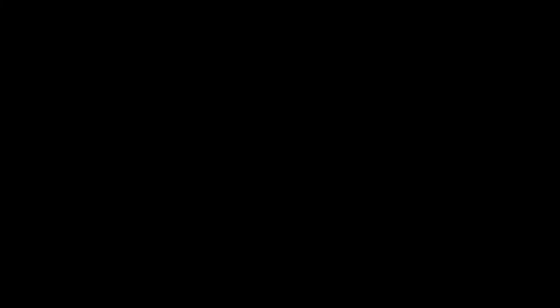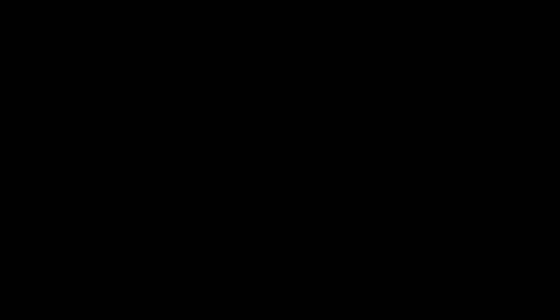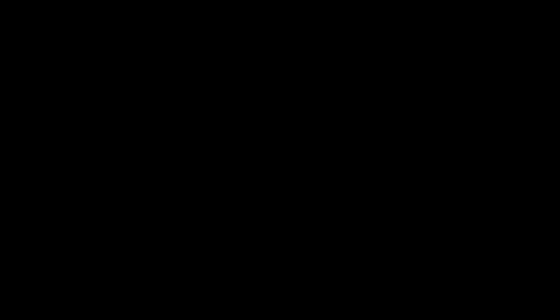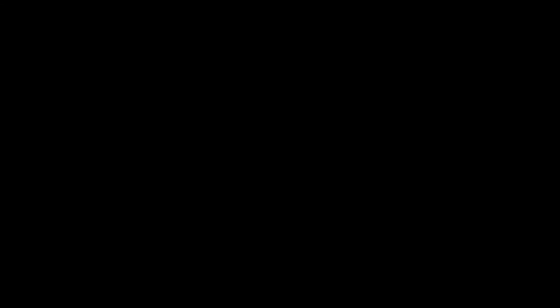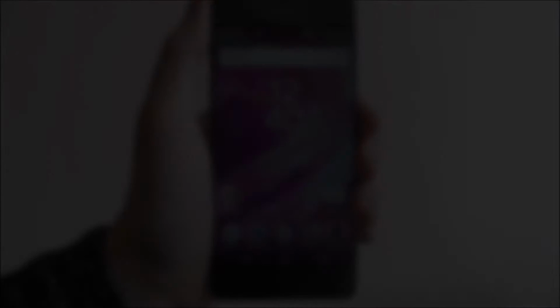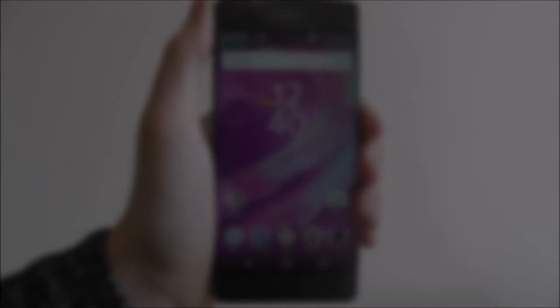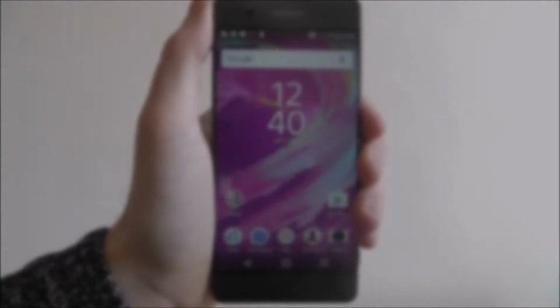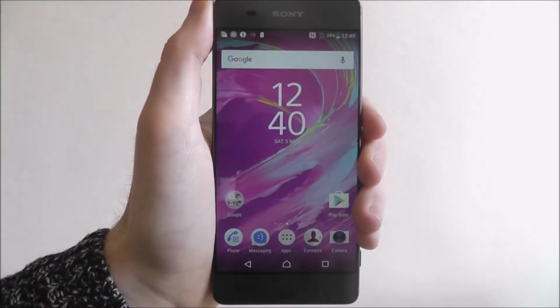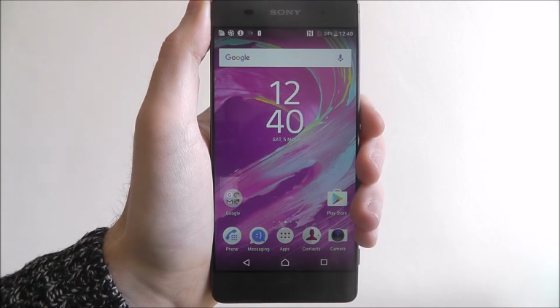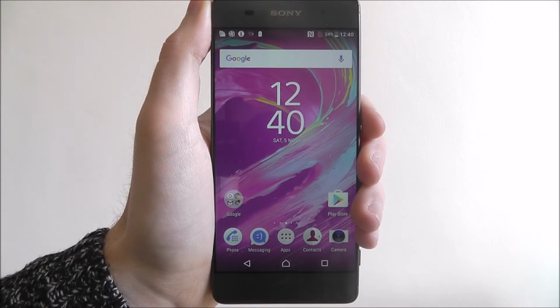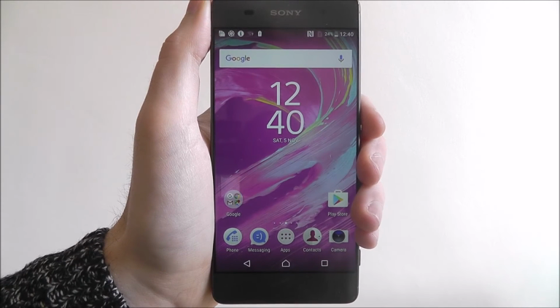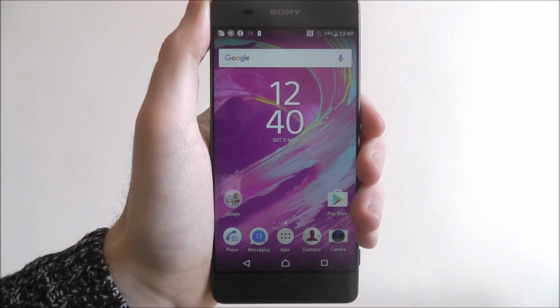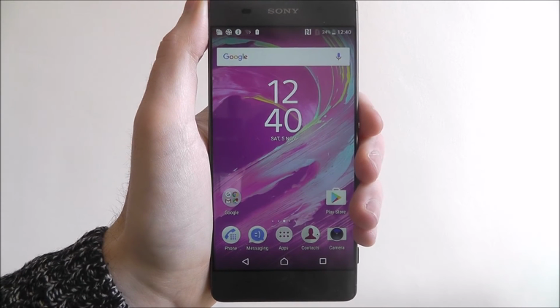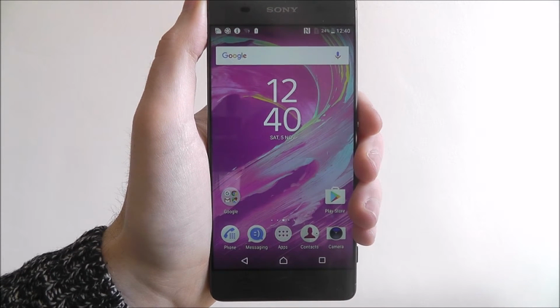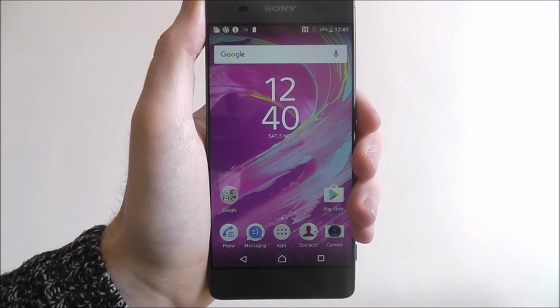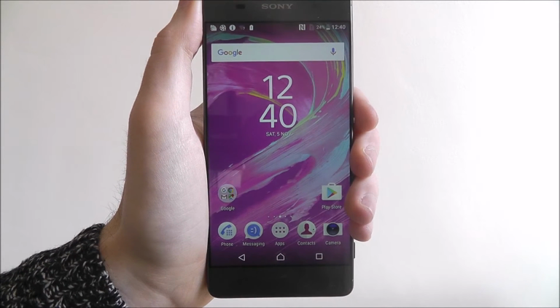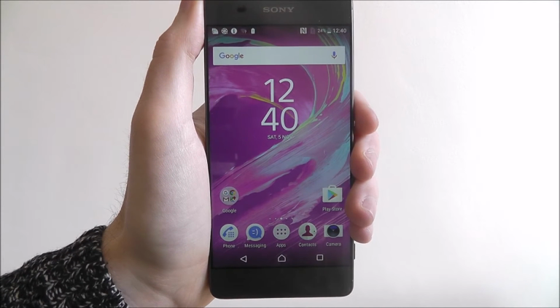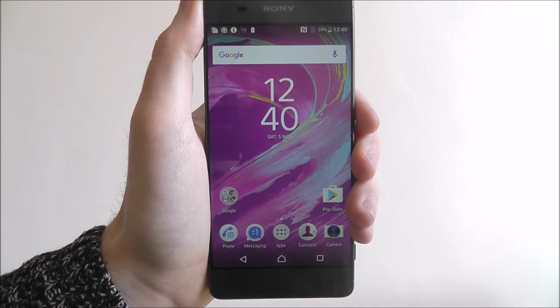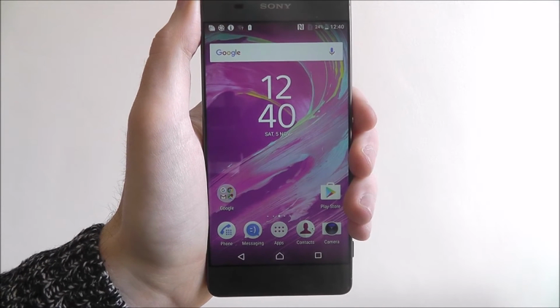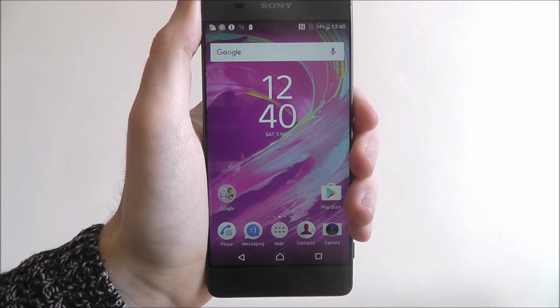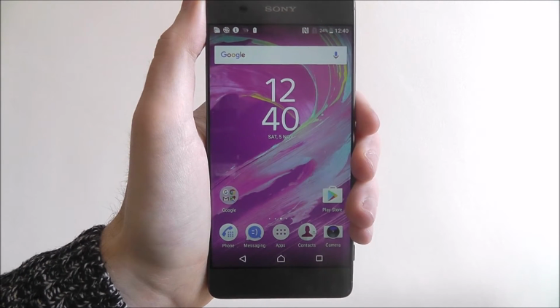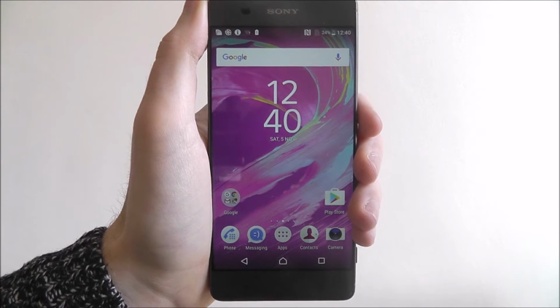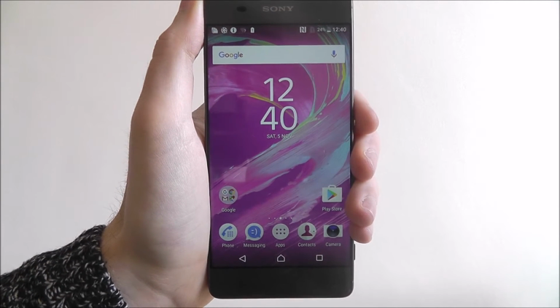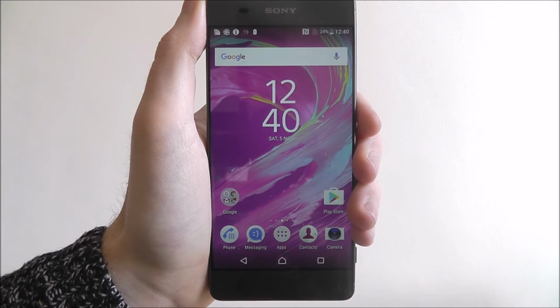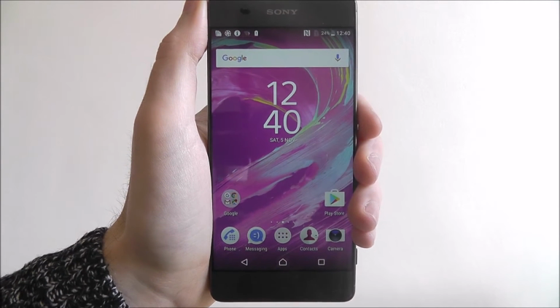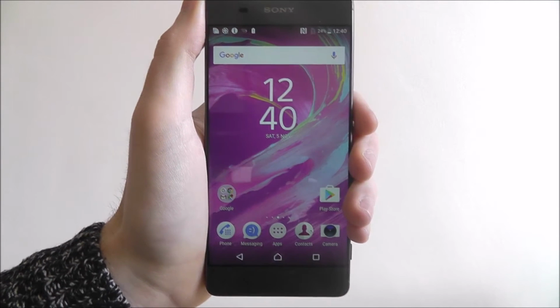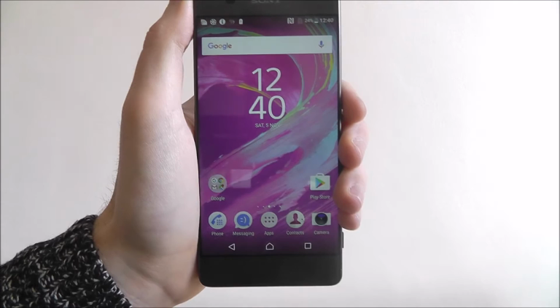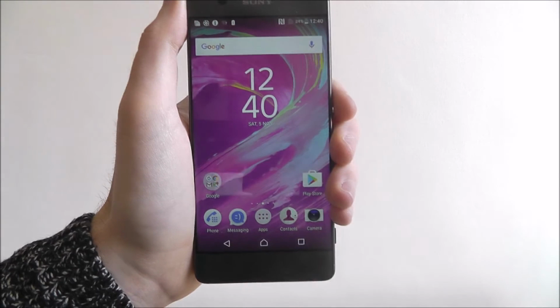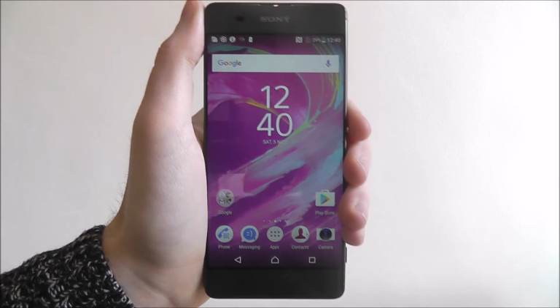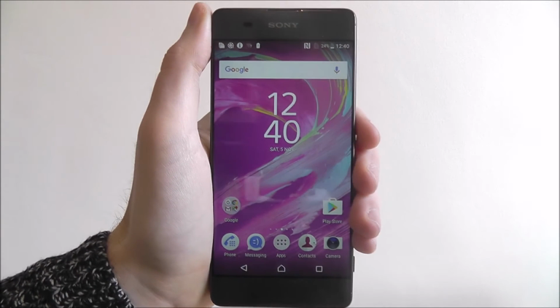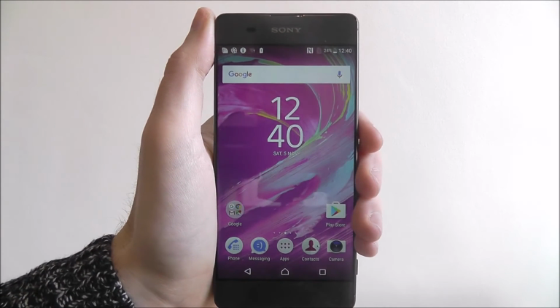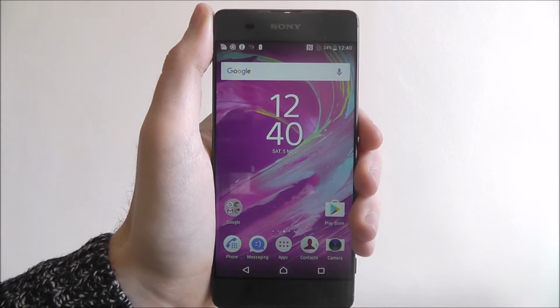Hi guys, in this tutorial I'll be showing you how to connect to the Wi-Fi on the Sony Xperia XA.